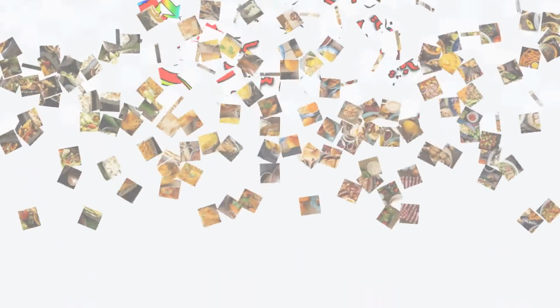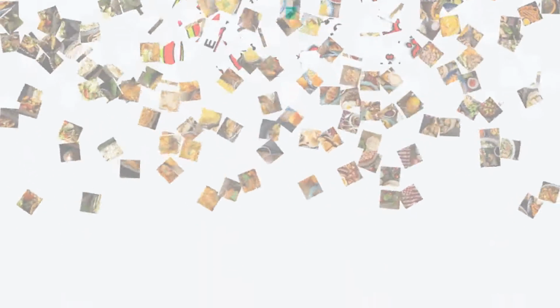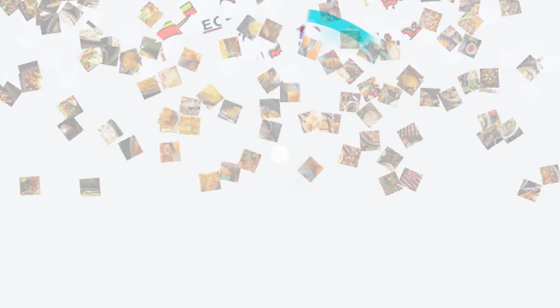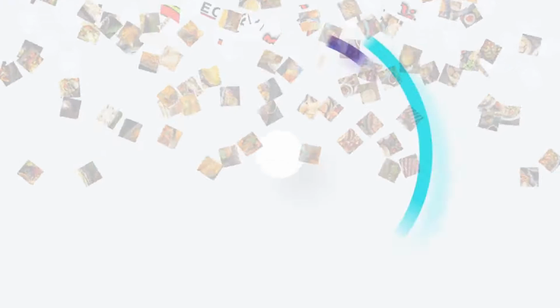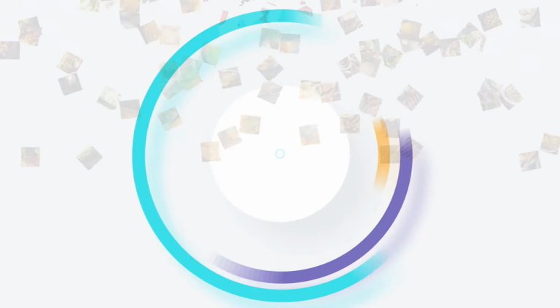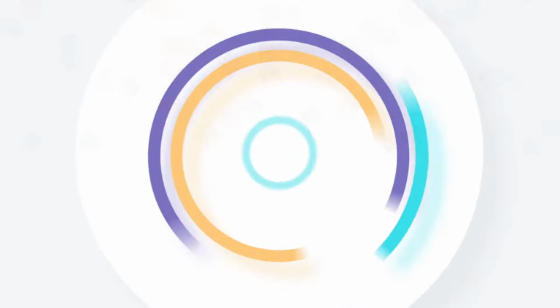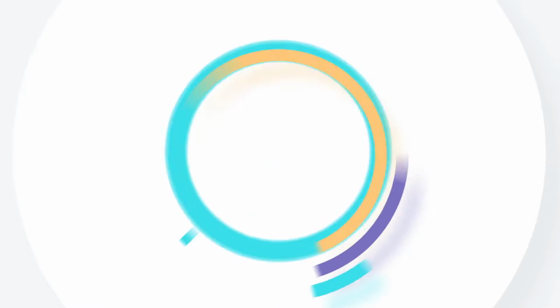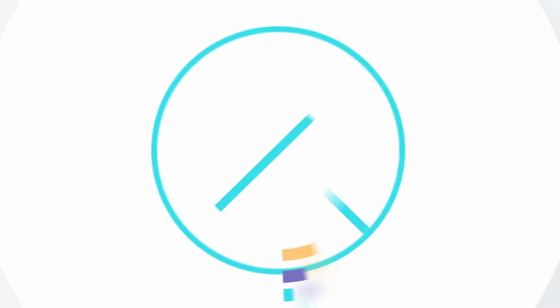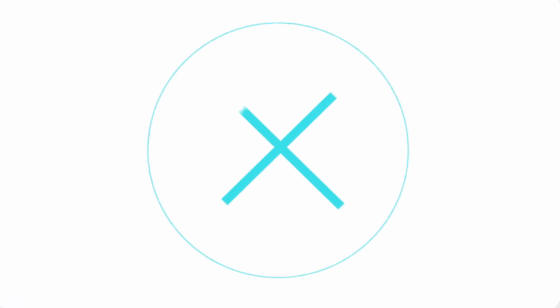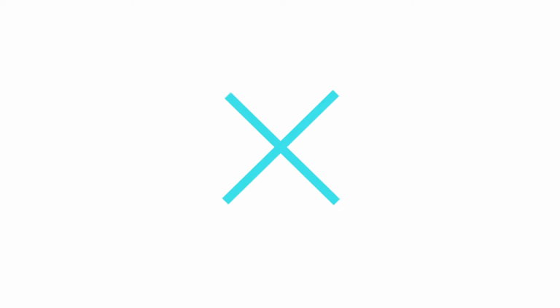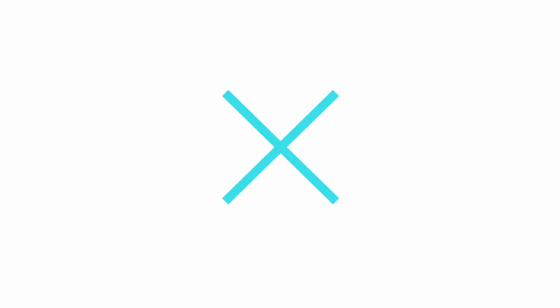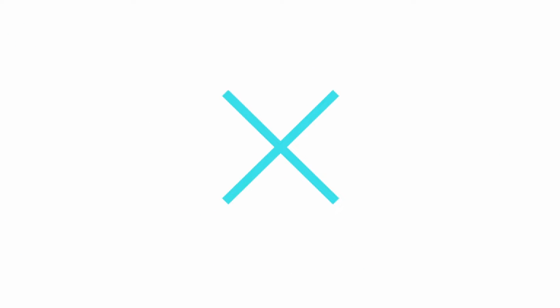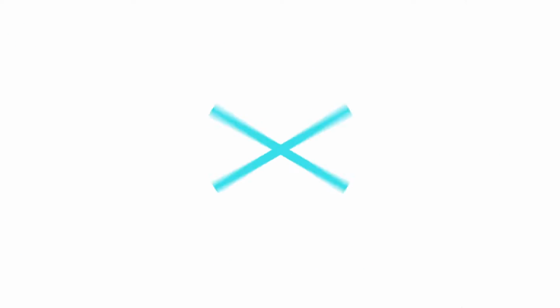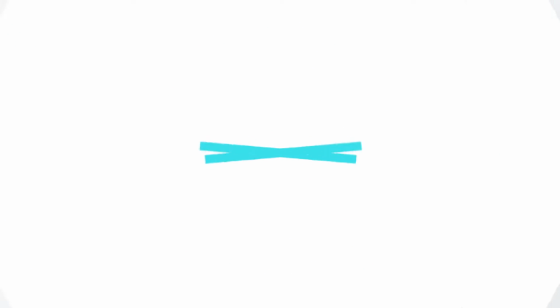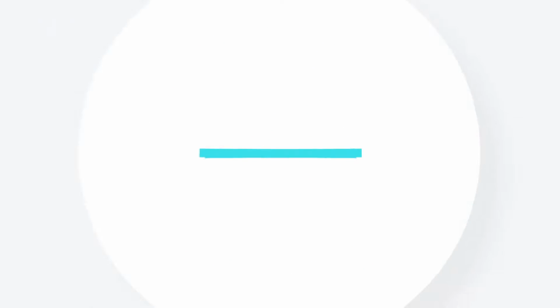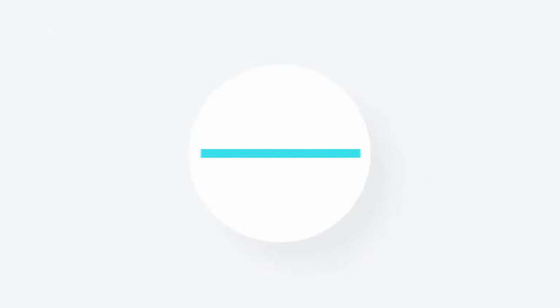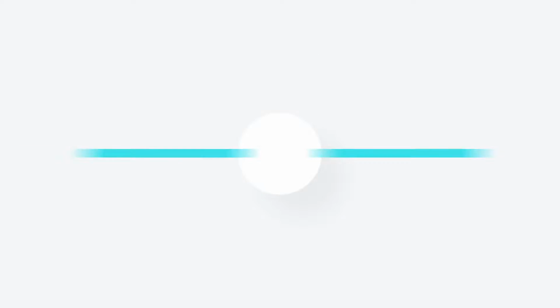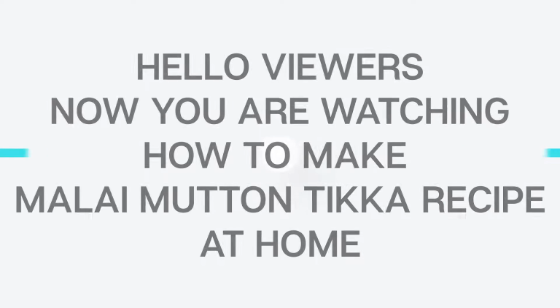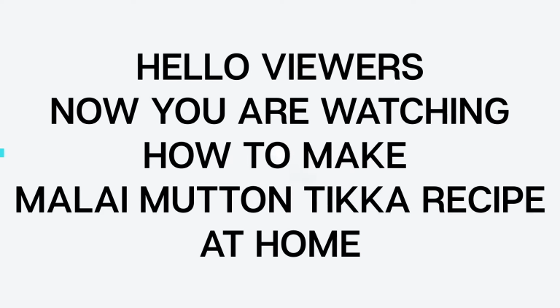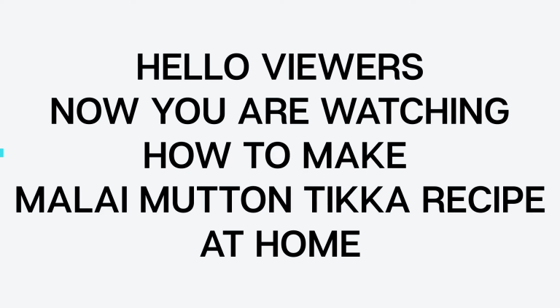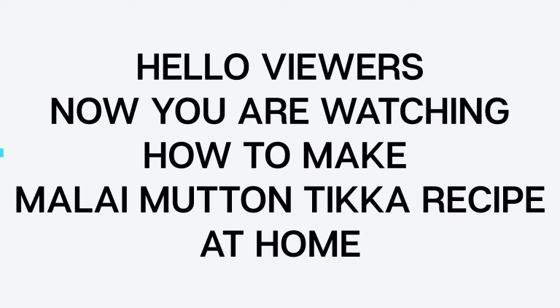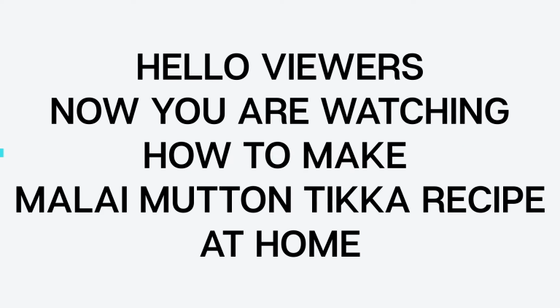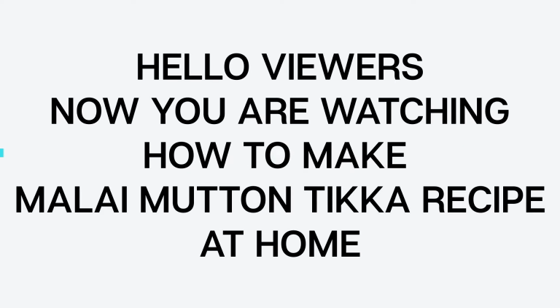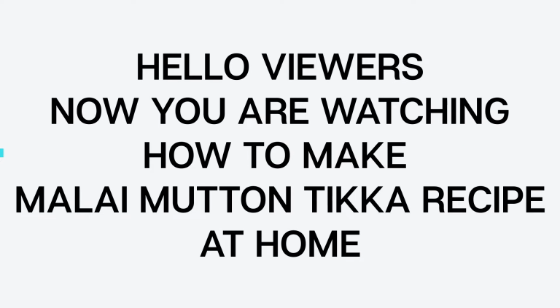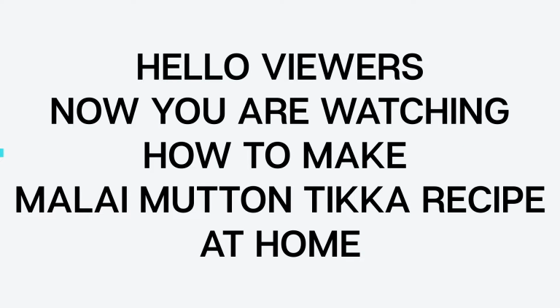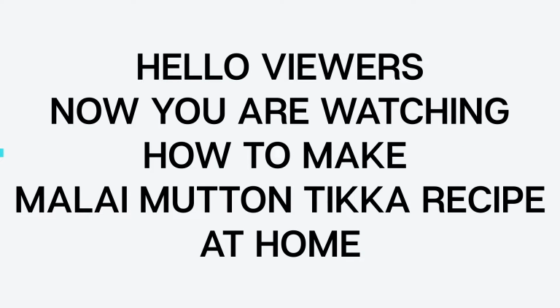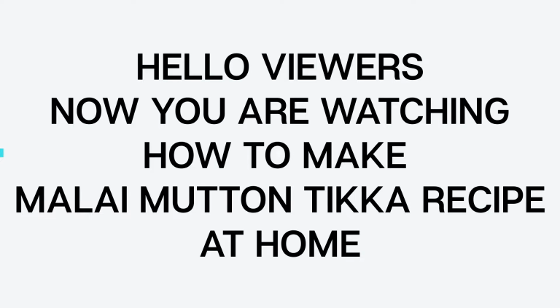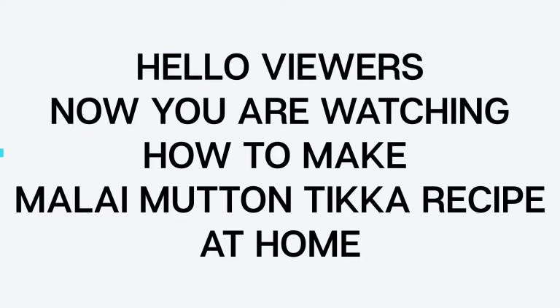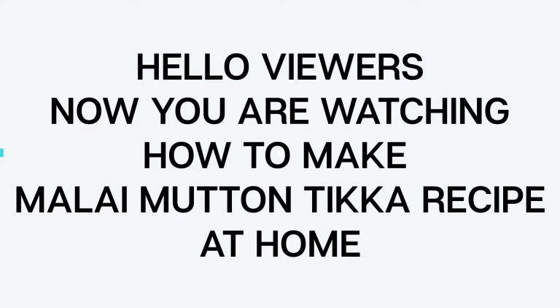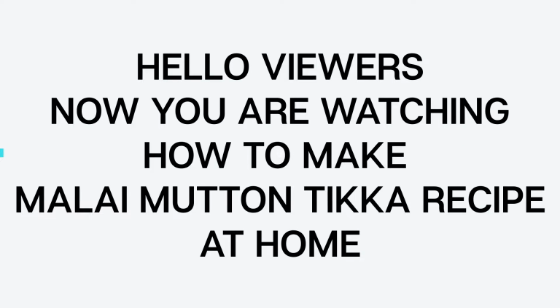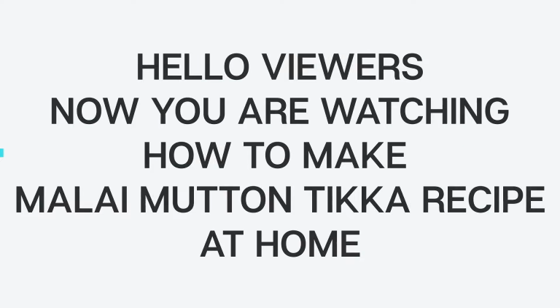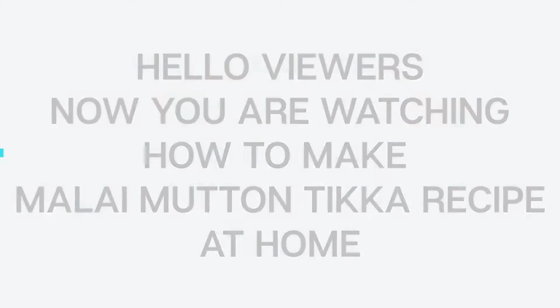Hello viewers, now you are watching how to make the most tender Malawi mutton tikka recipe at home.